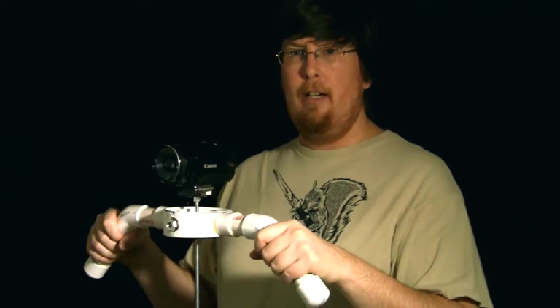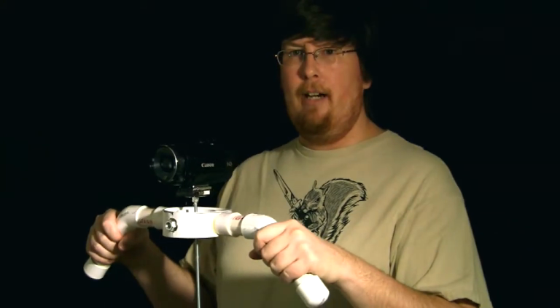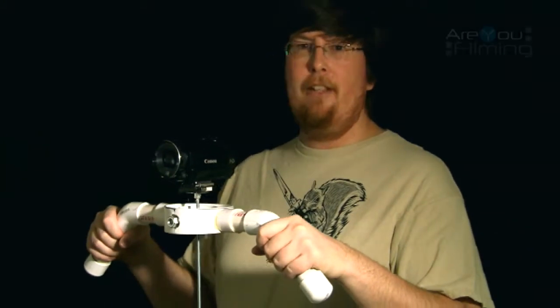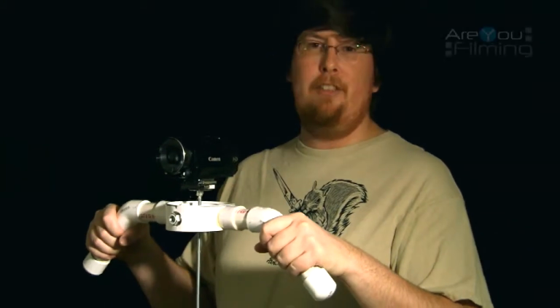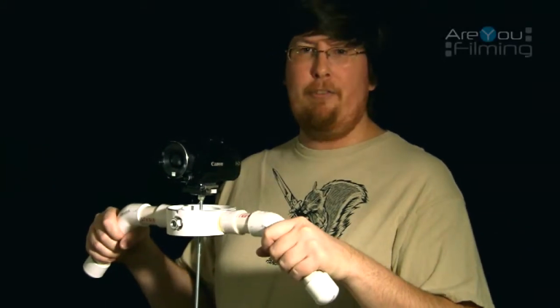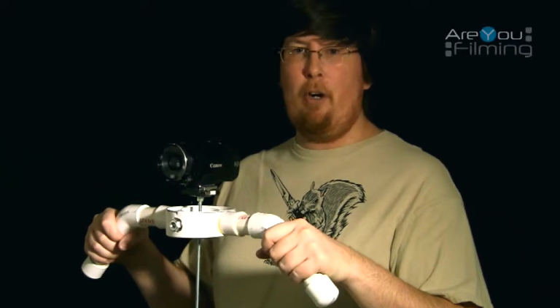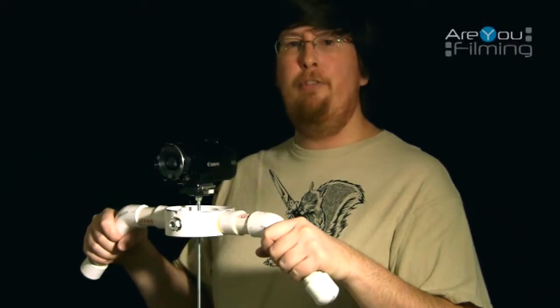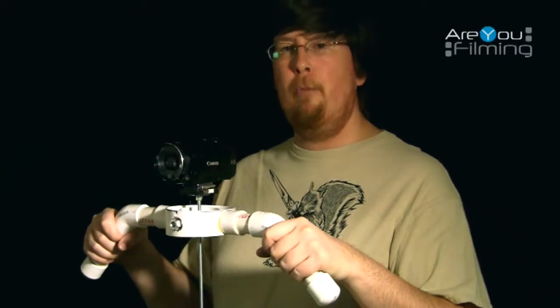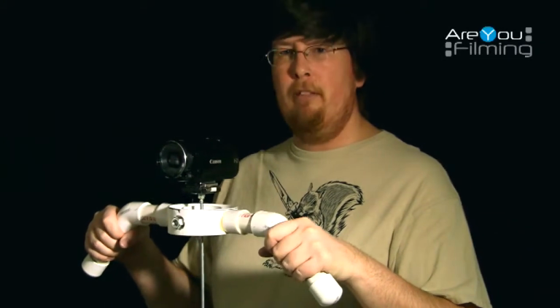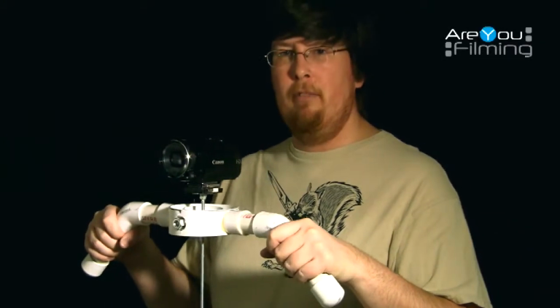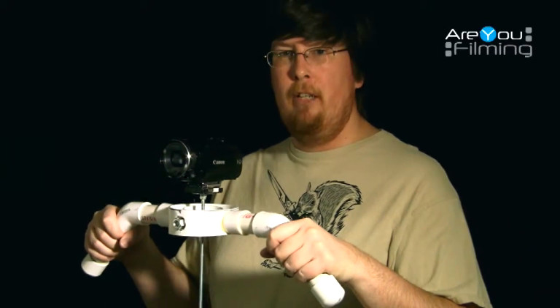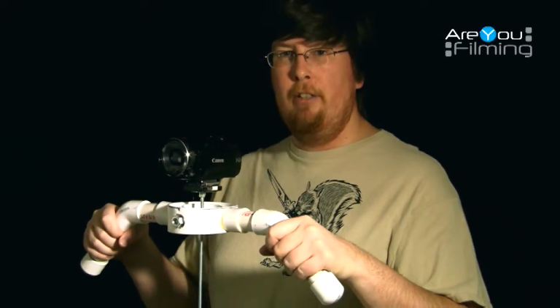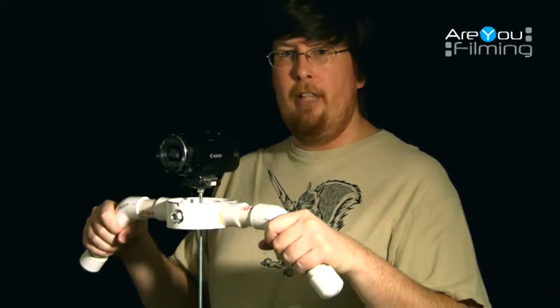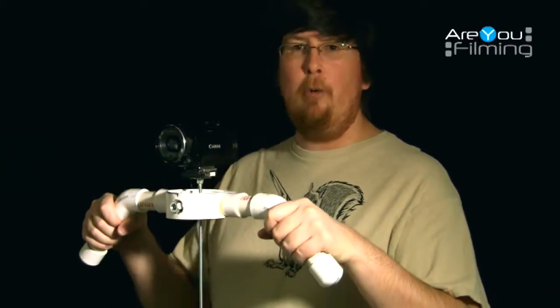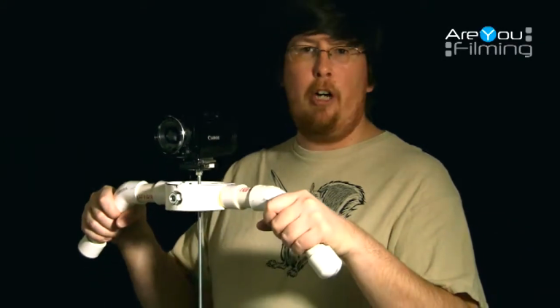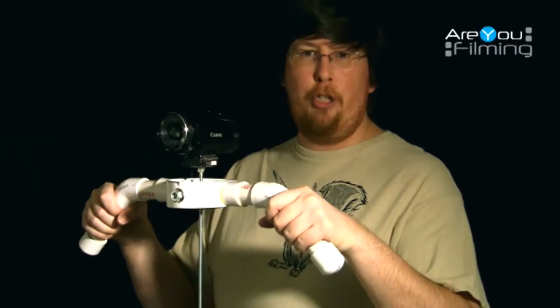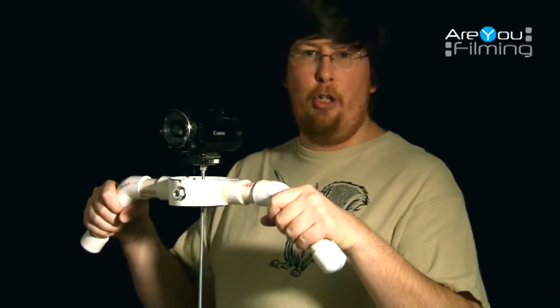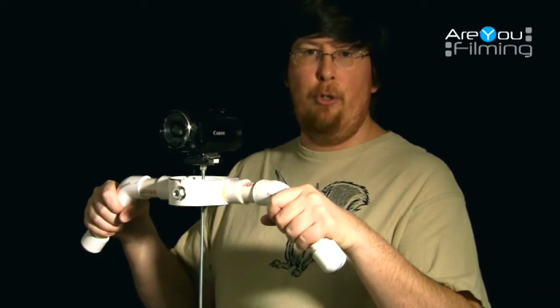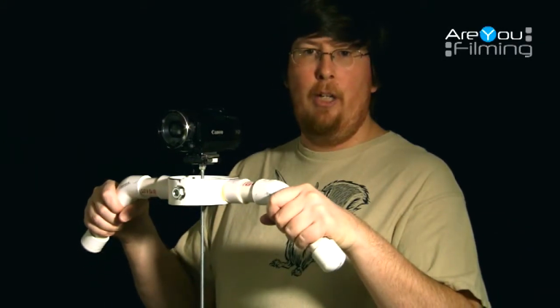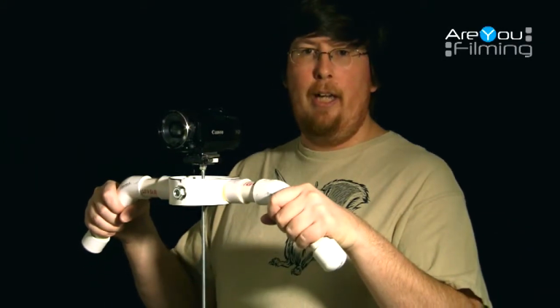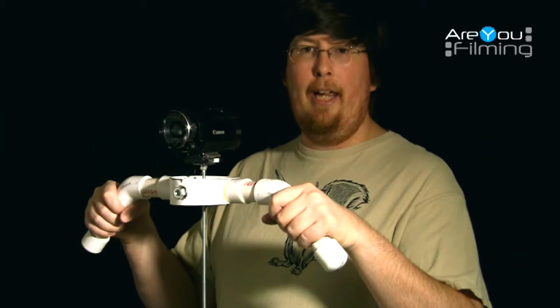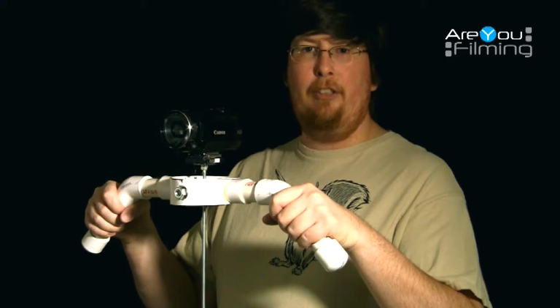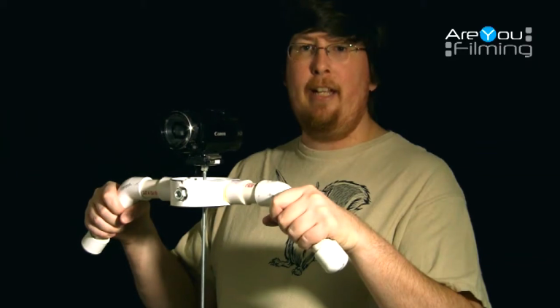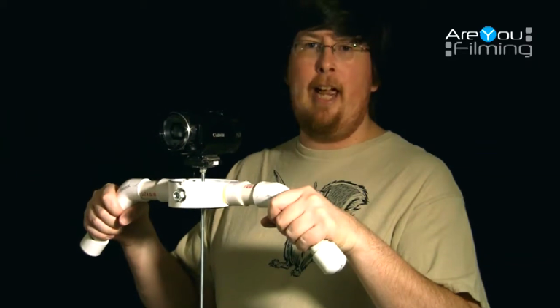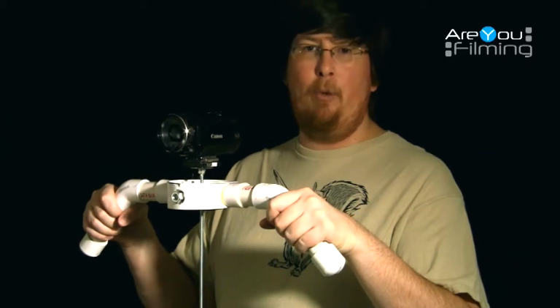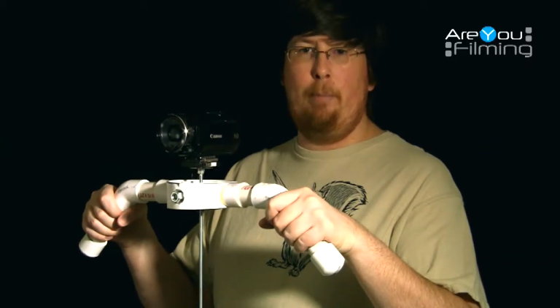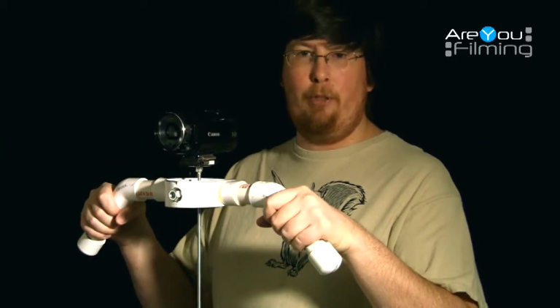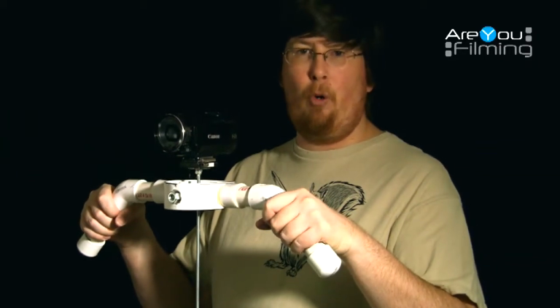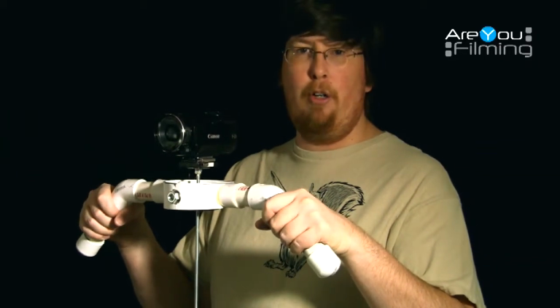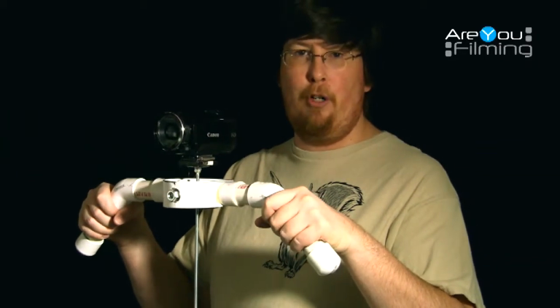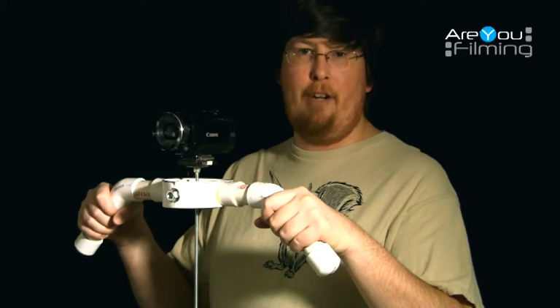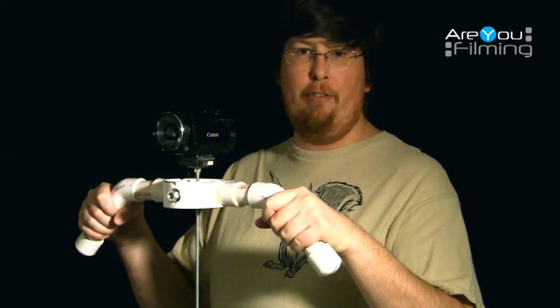Hi, this is Steve from RU Filming. Today we're going to show you a Steadicam that we built for $35.